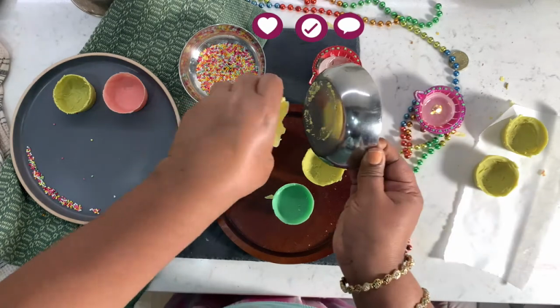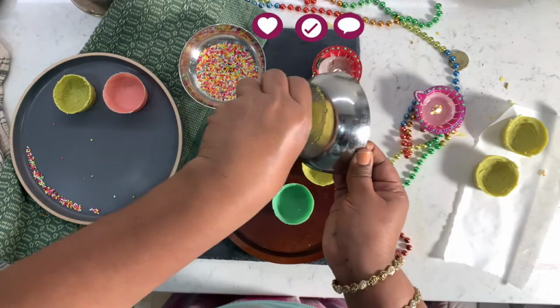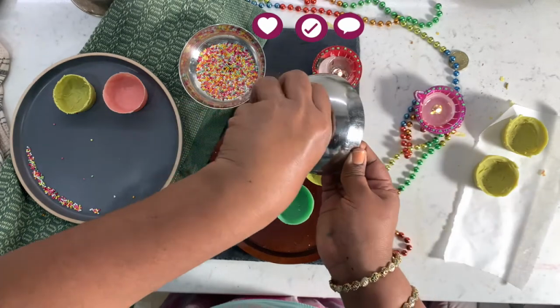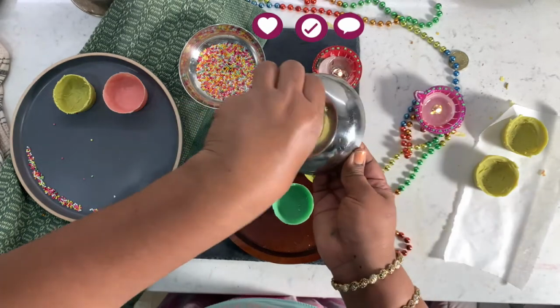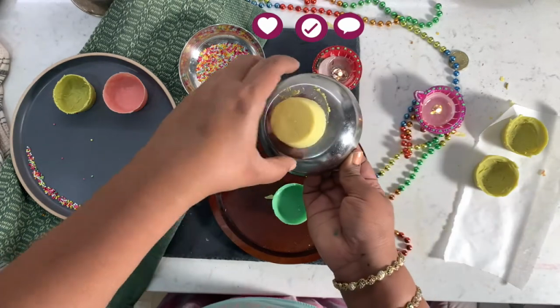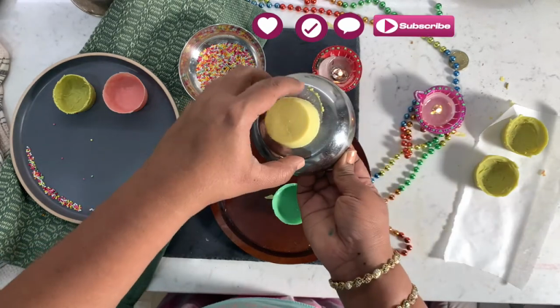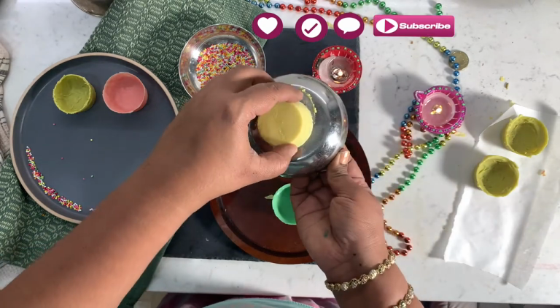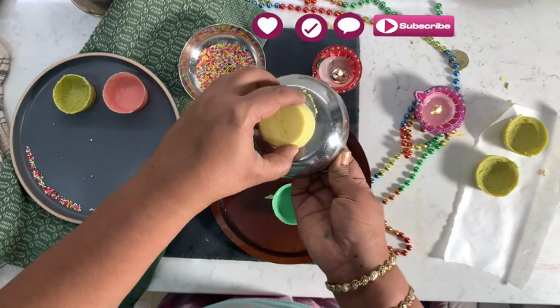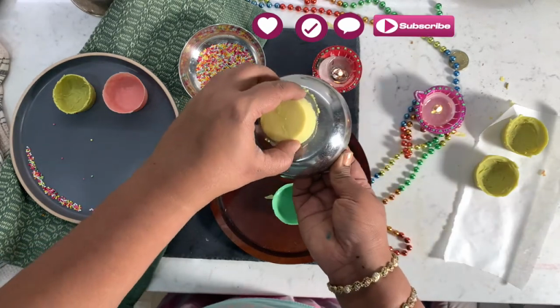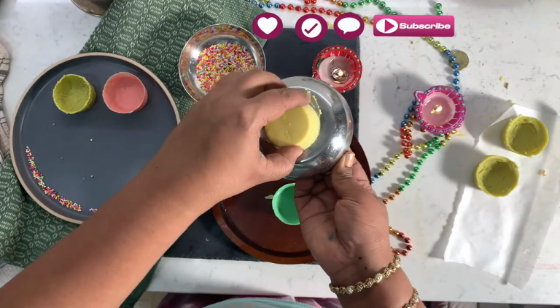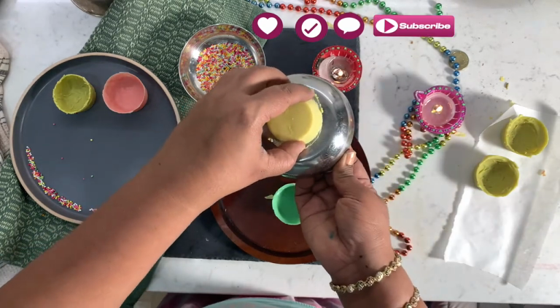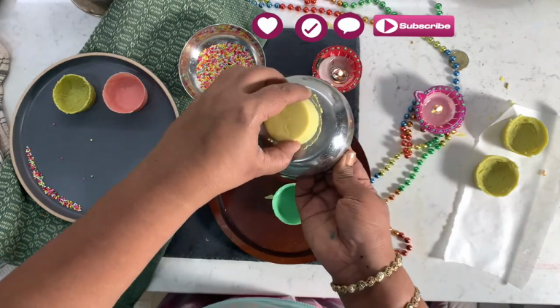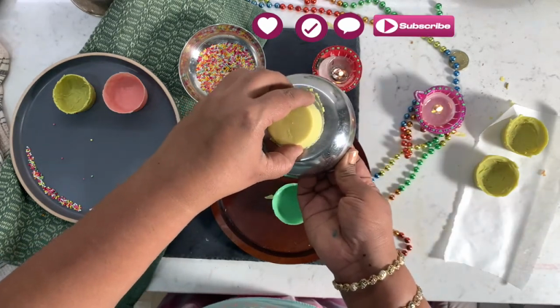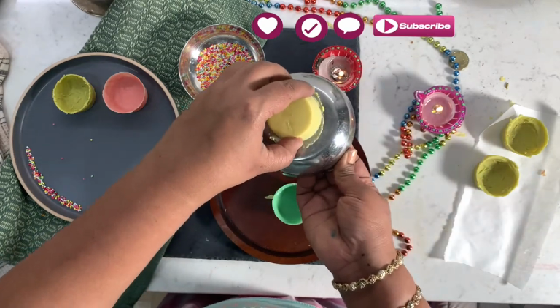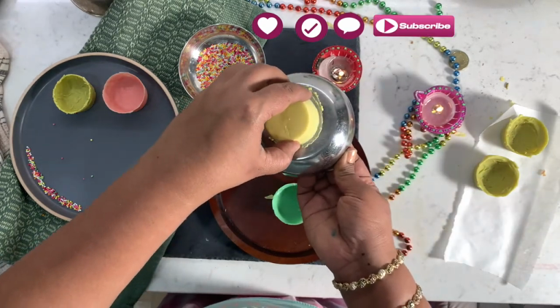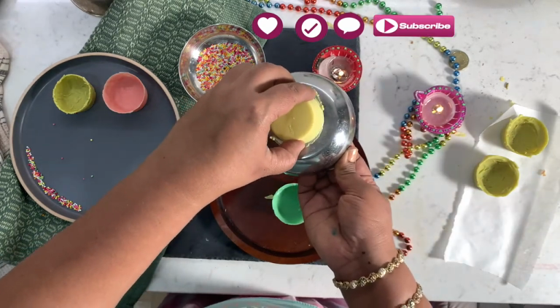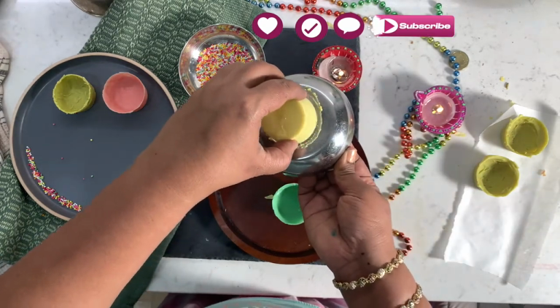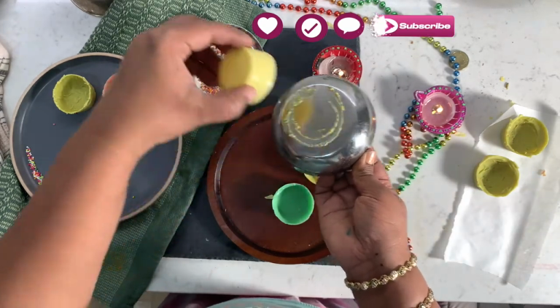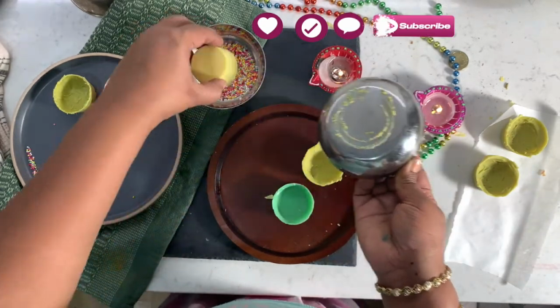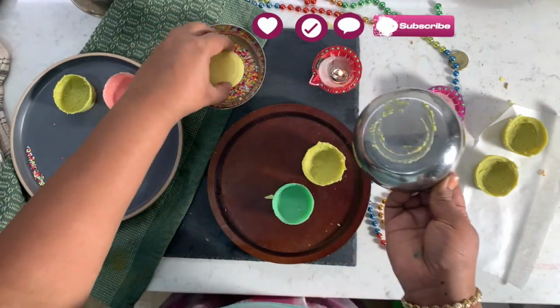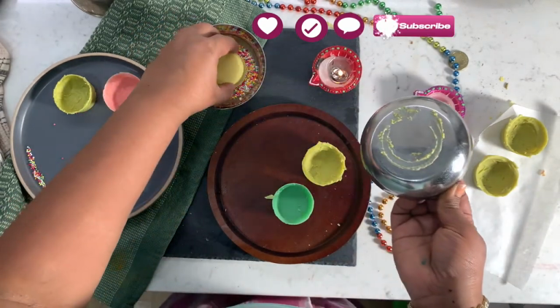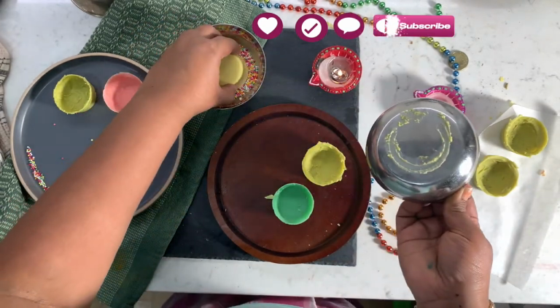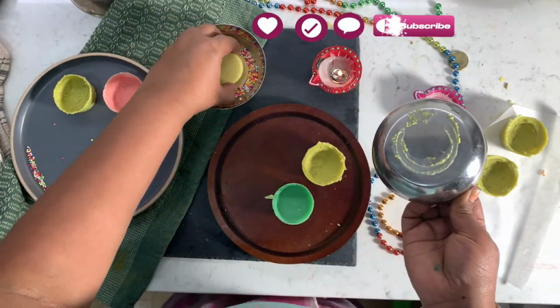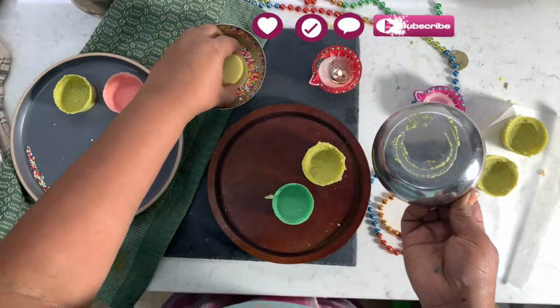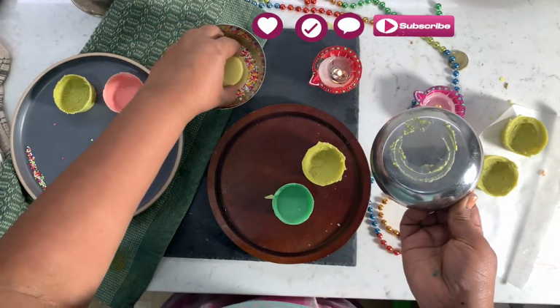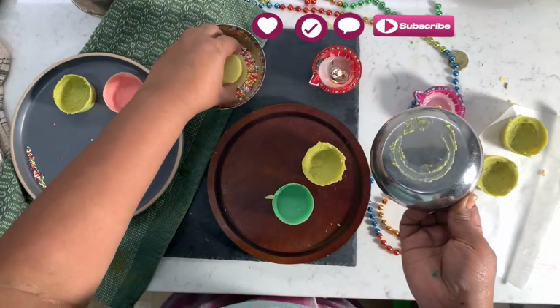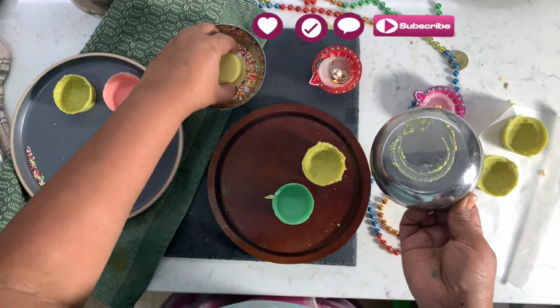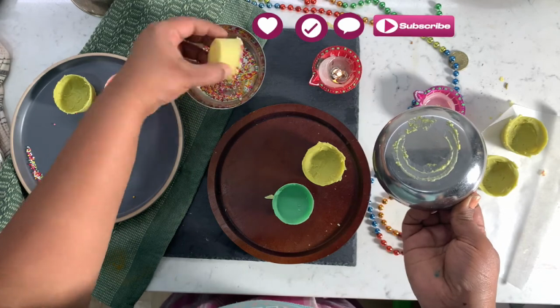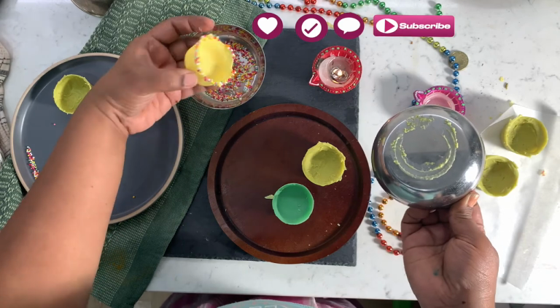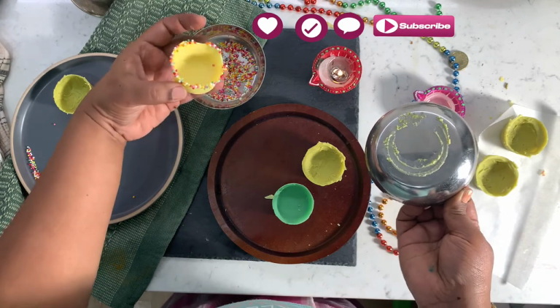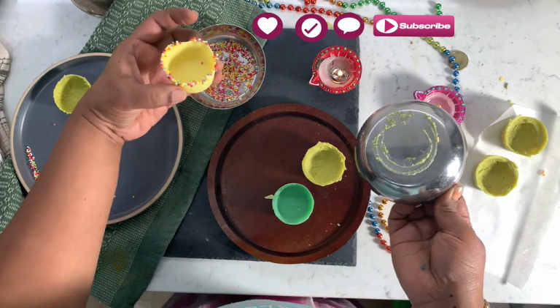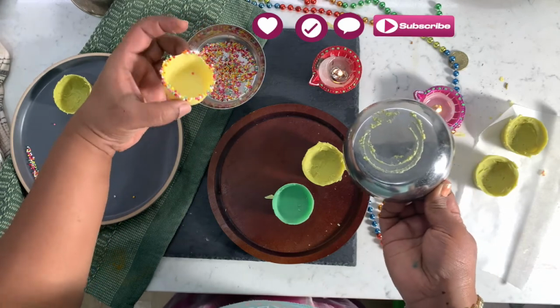Use a hot plate to smooth out your edges, and you can use sprinkles for your decorations.